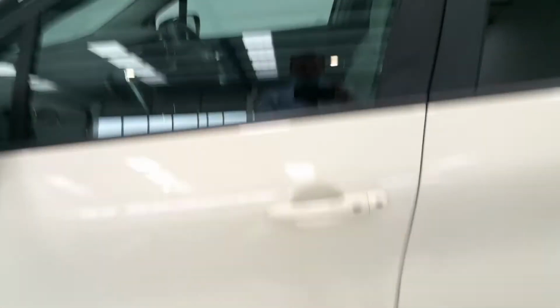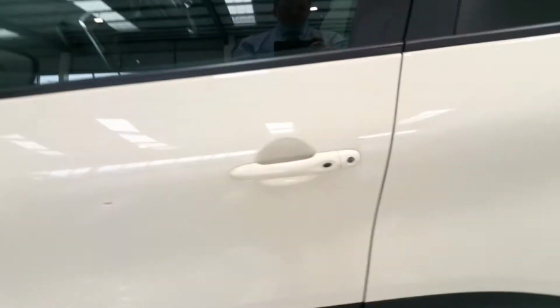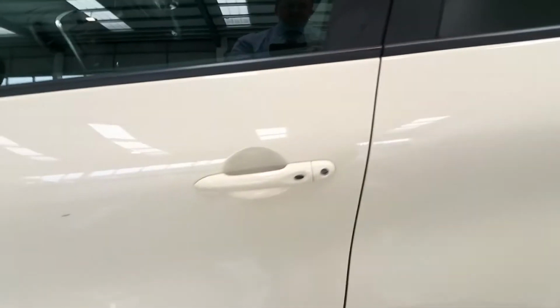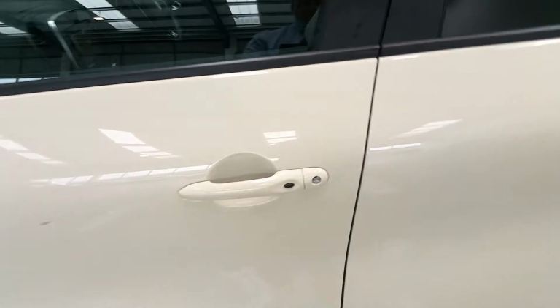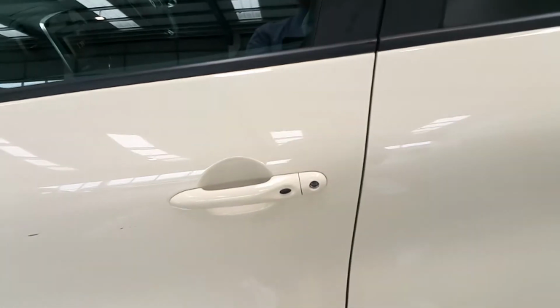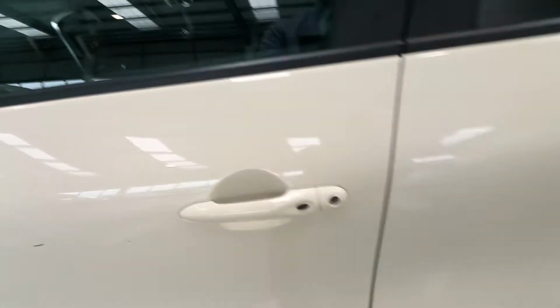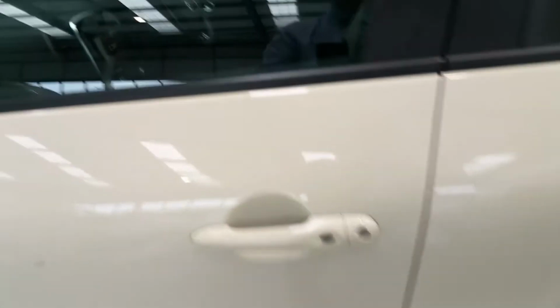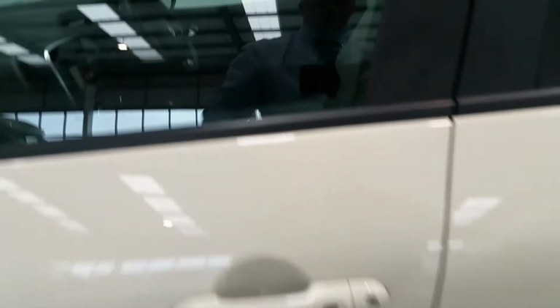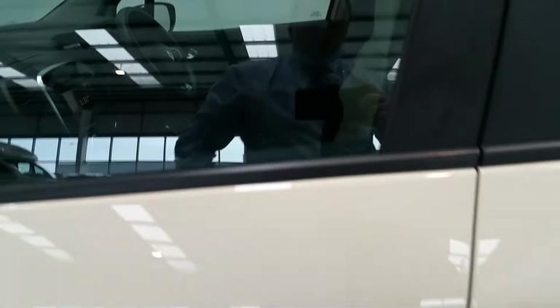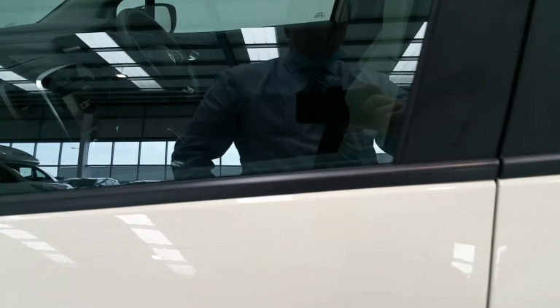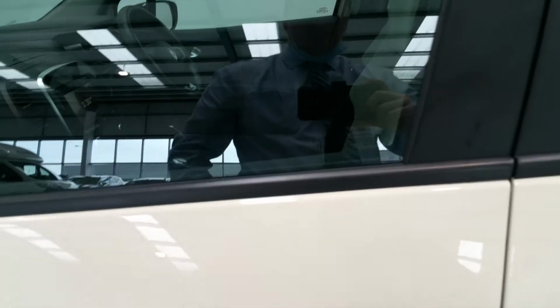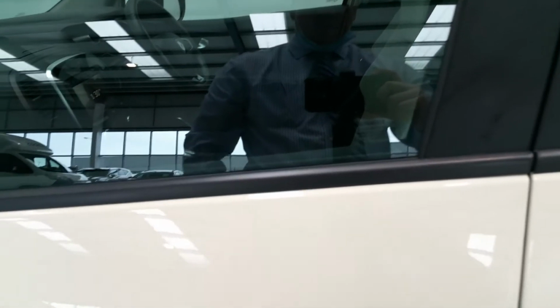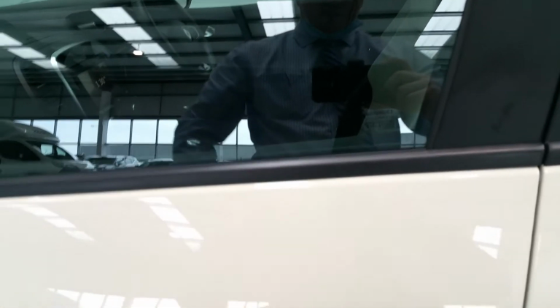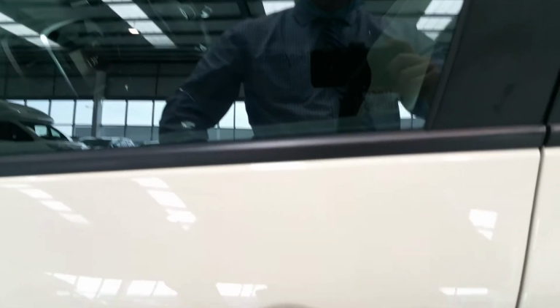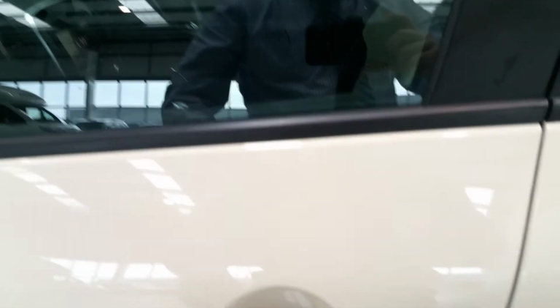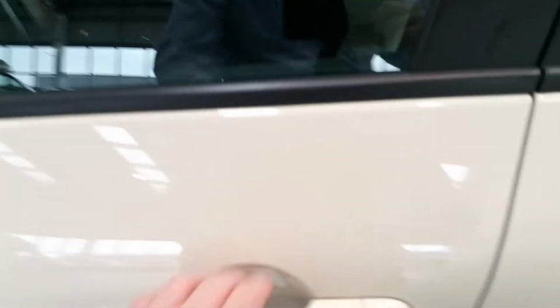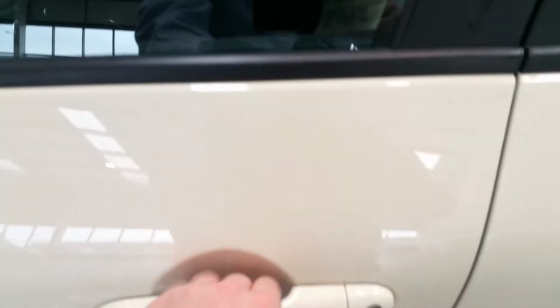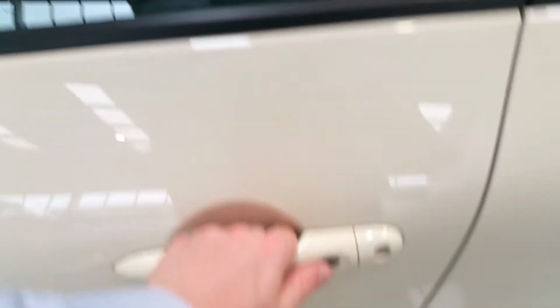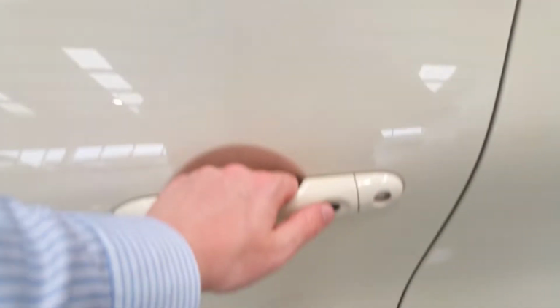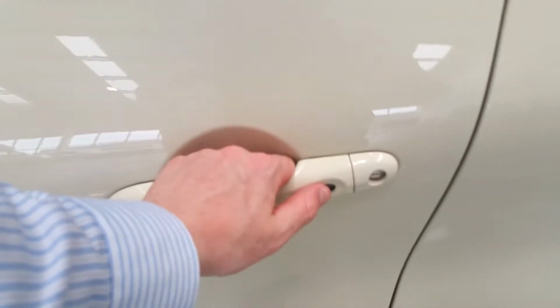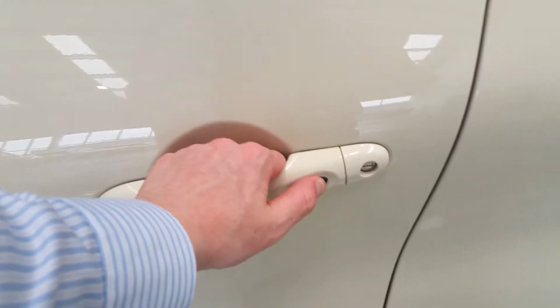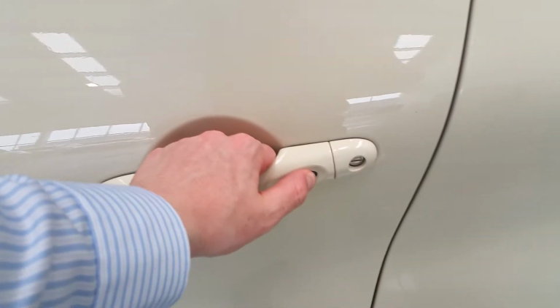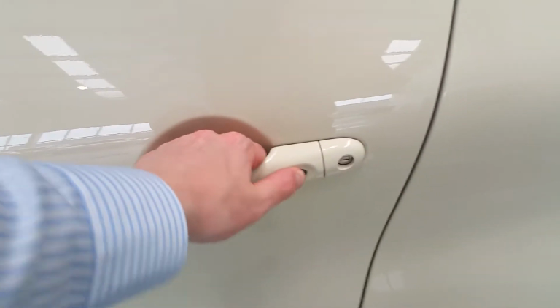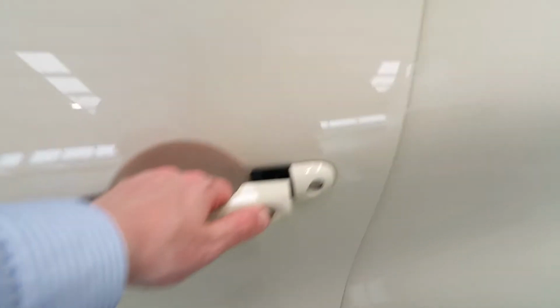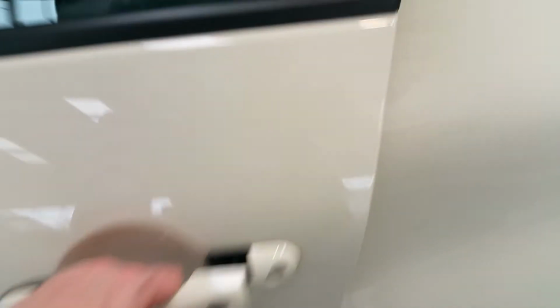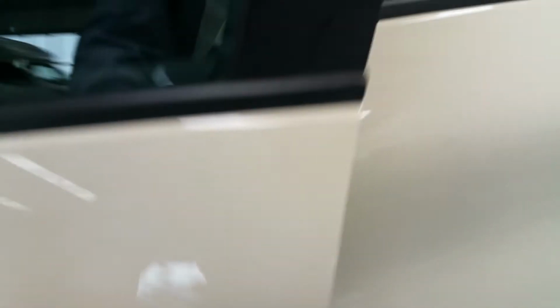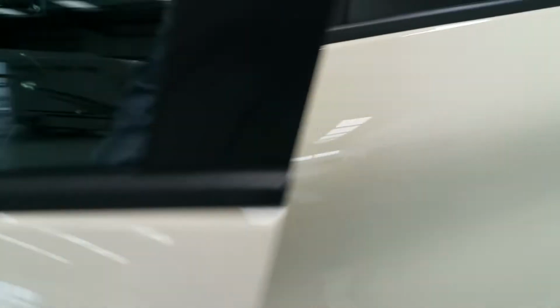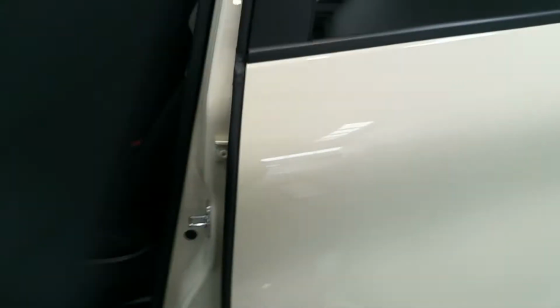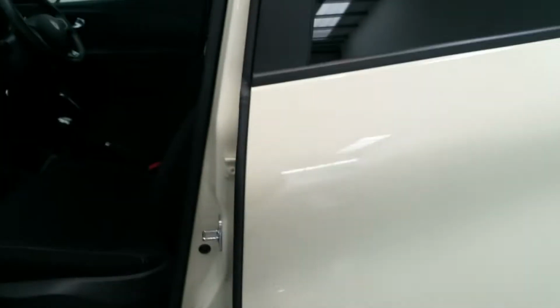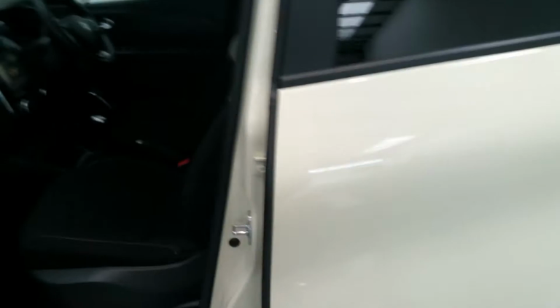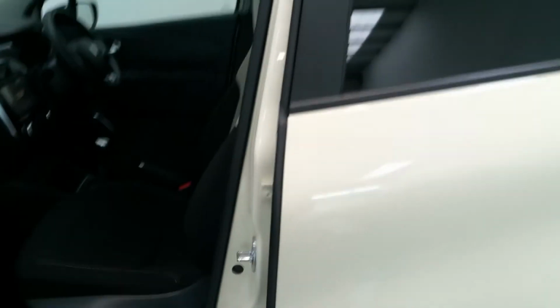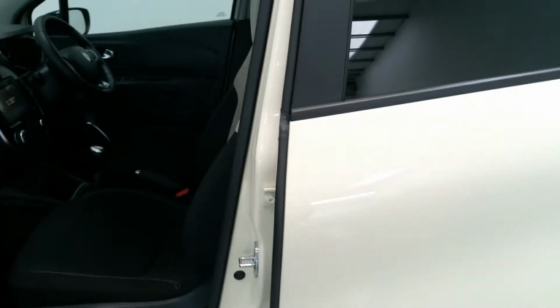Keyless entry — once your key's in your pocket, press the button to unlock the doors.